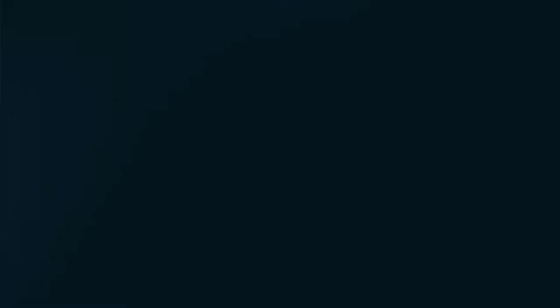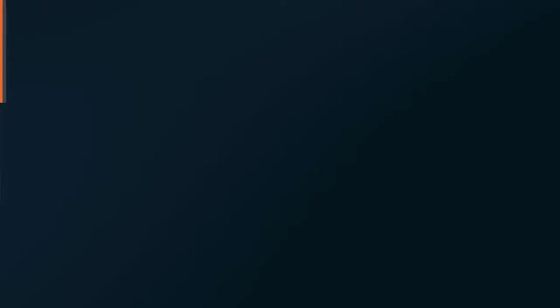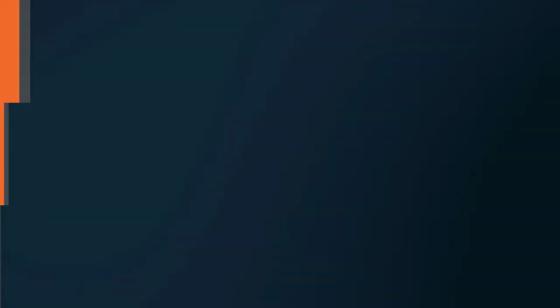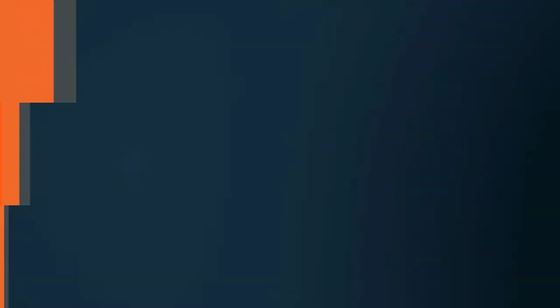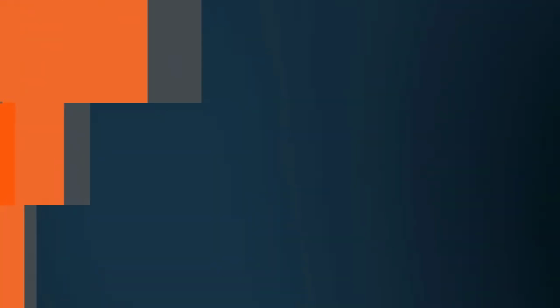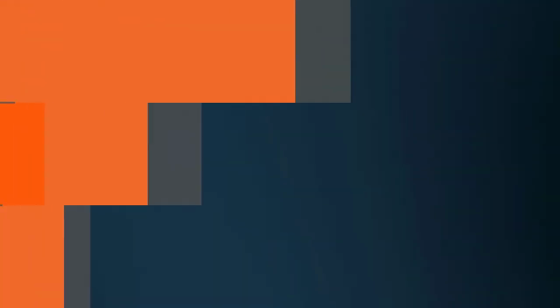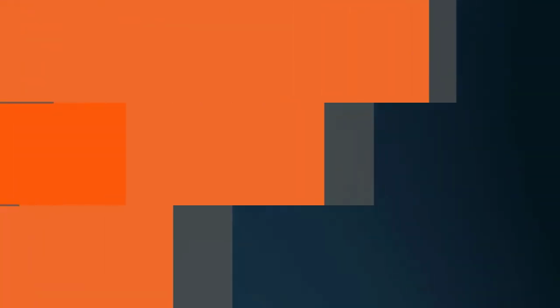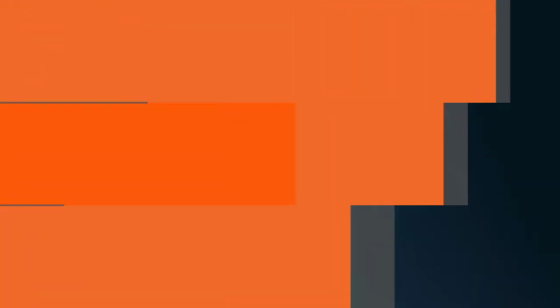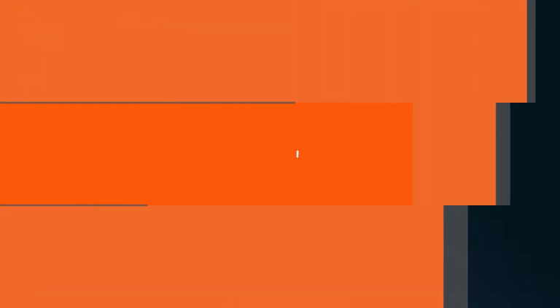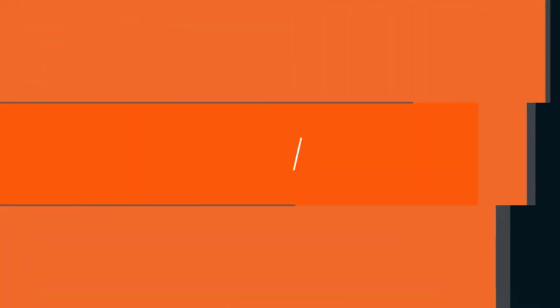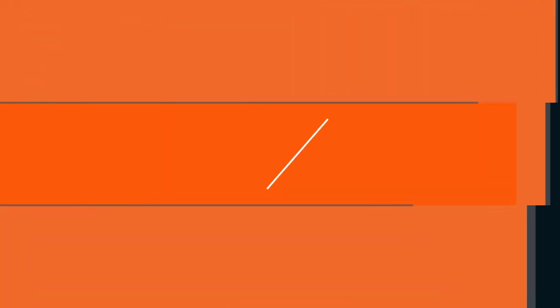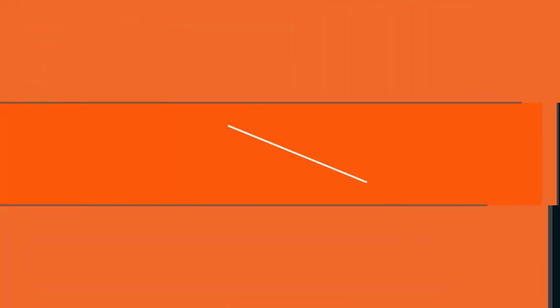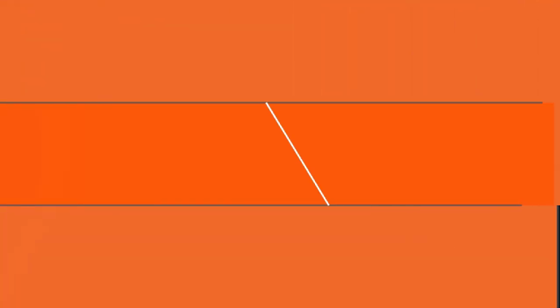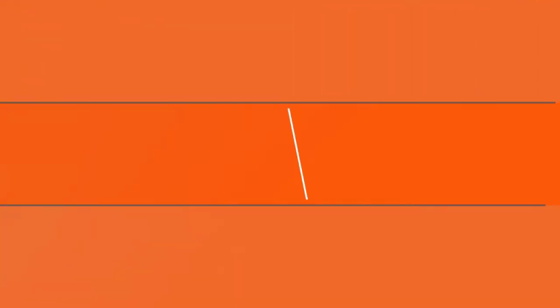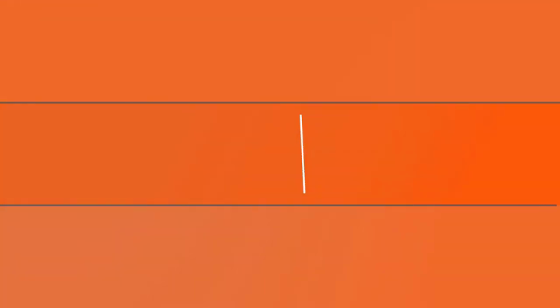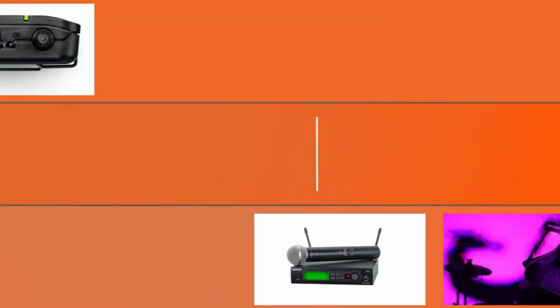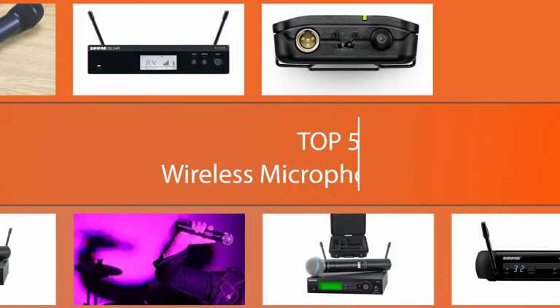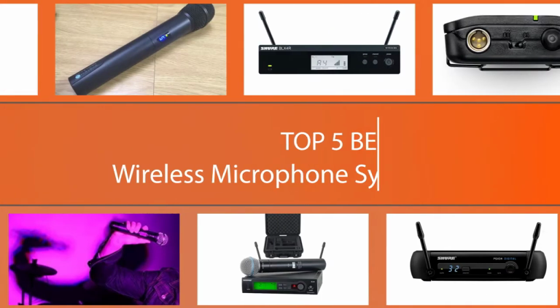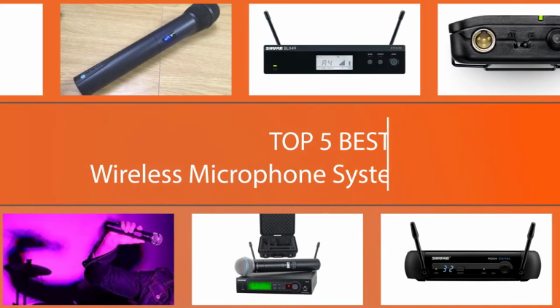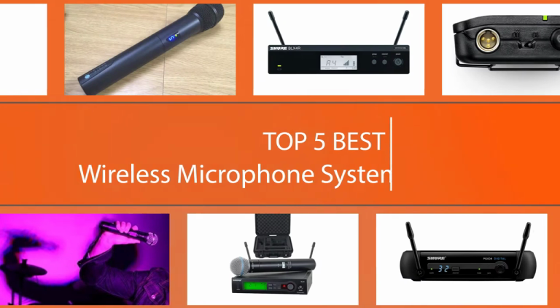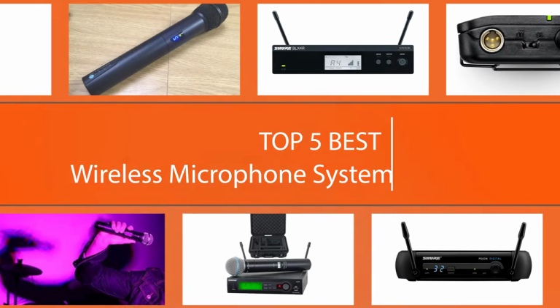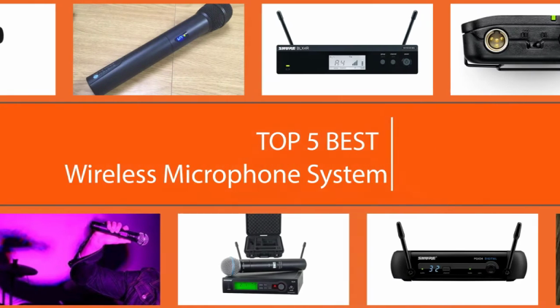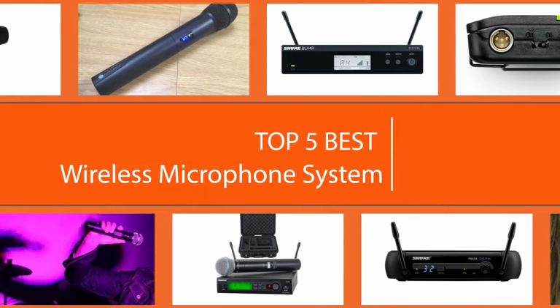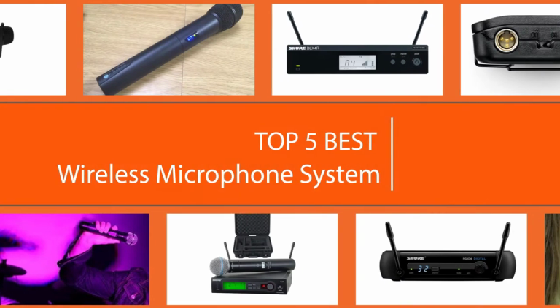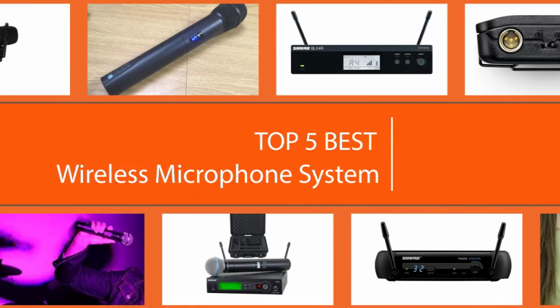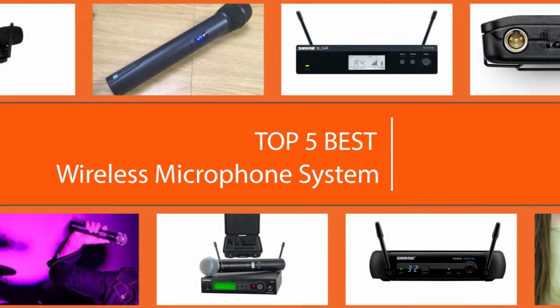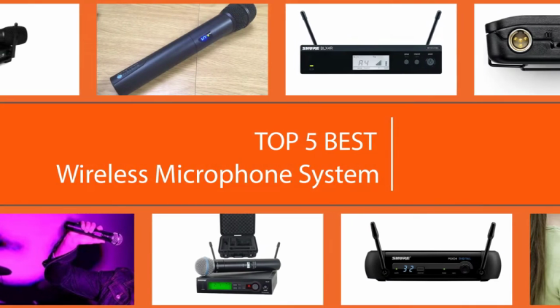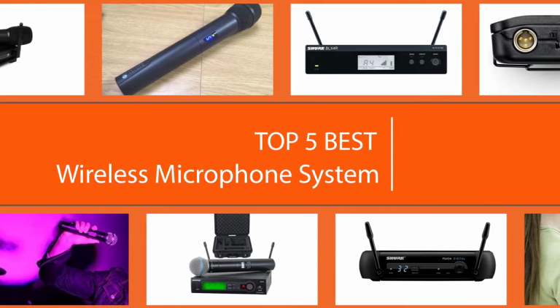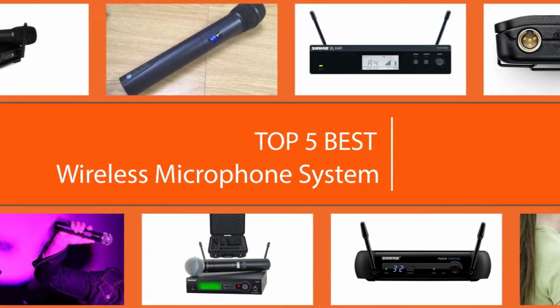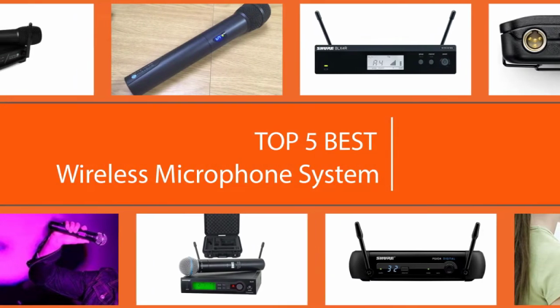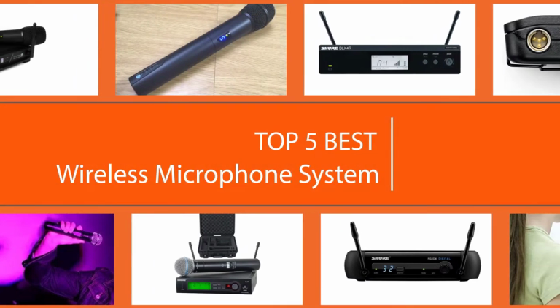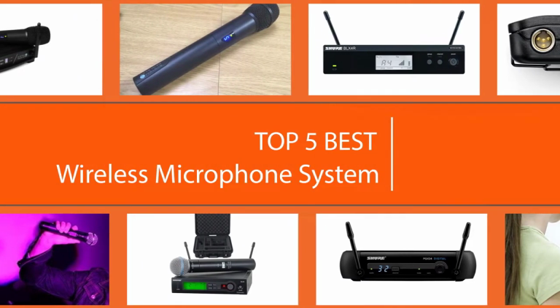Let's have a look at the best wireless microphones currently available and find the perfect one for you.